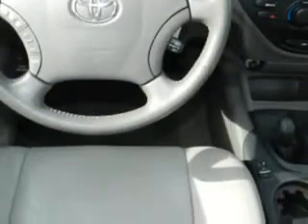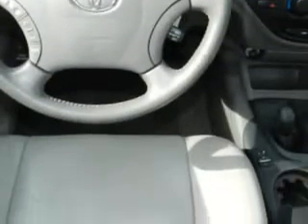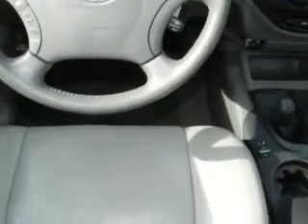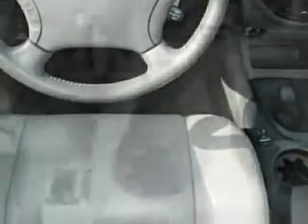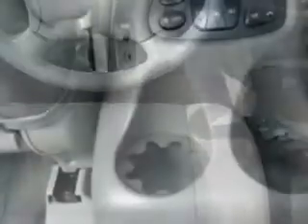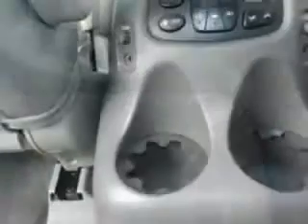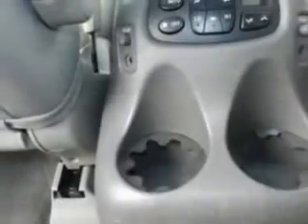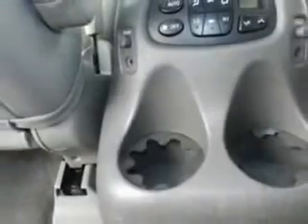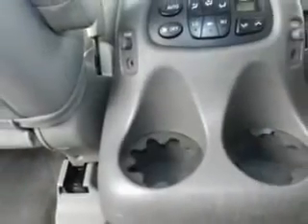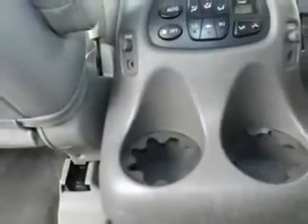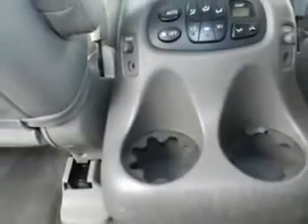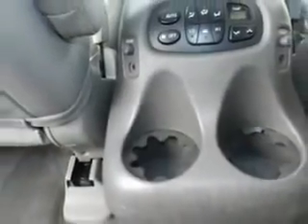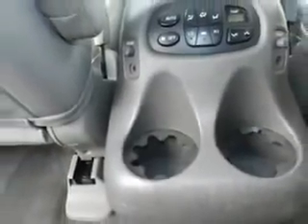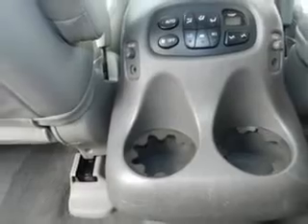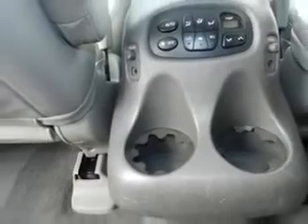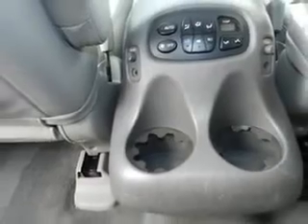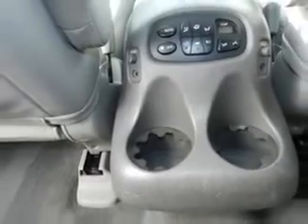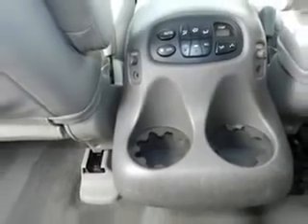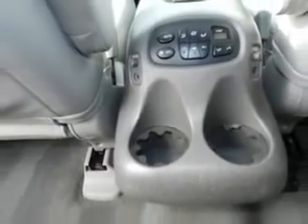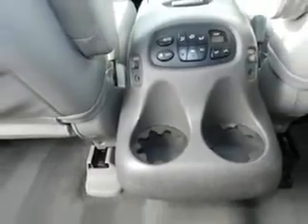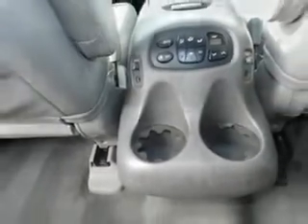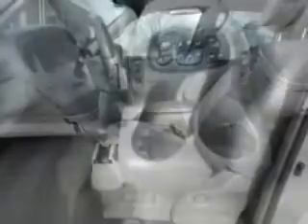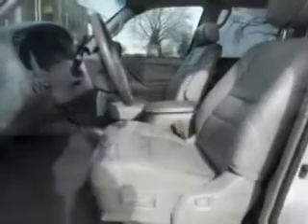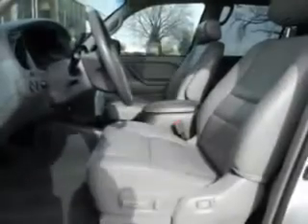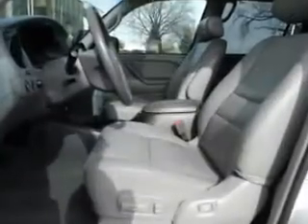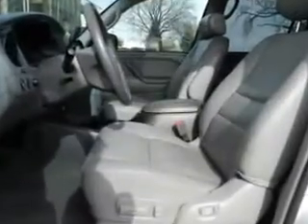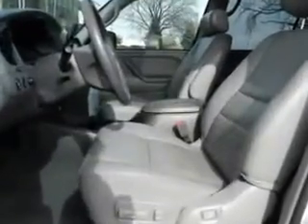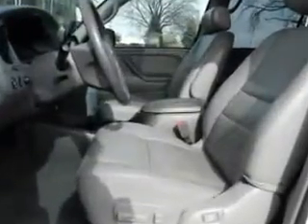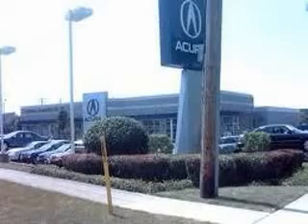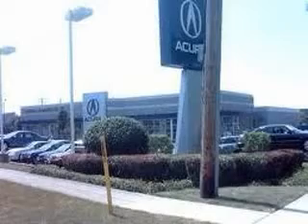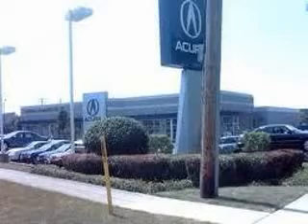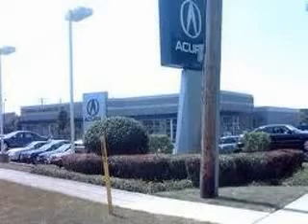Enjoy the drive, feel safe, and have peace of mind in this 2003 Toyota Sequoia. See us at Woodfield Acura today.